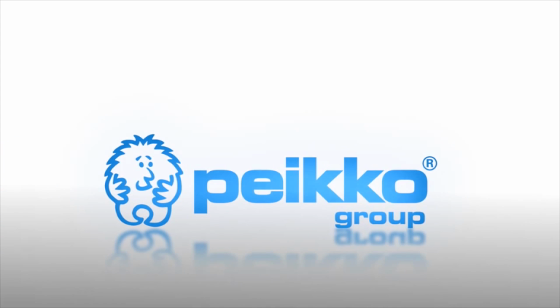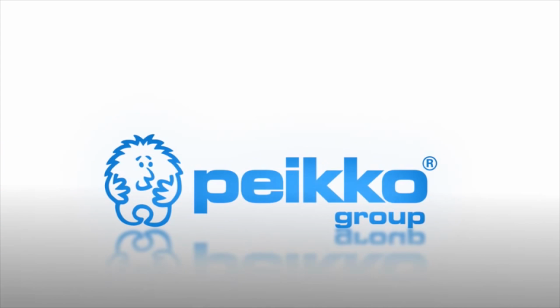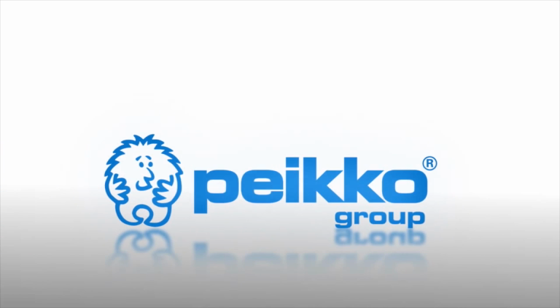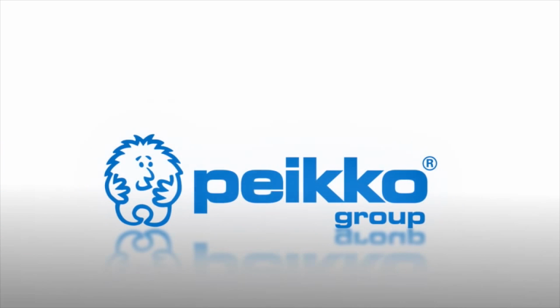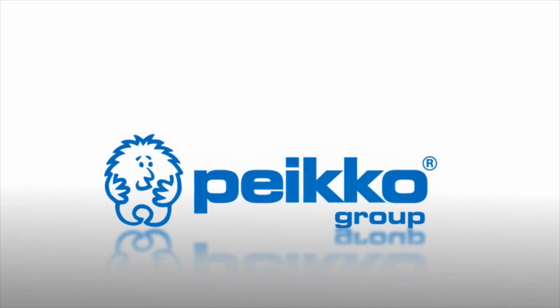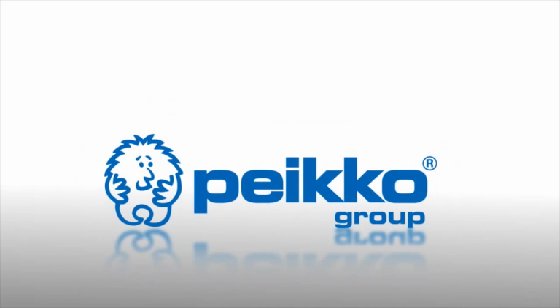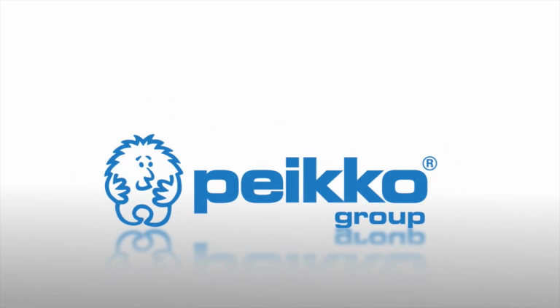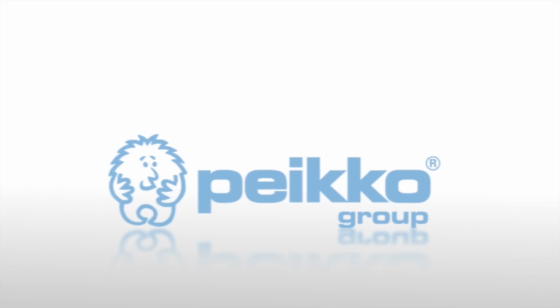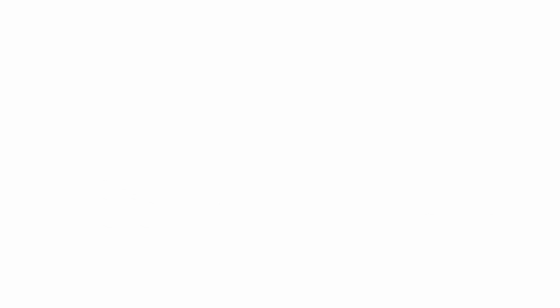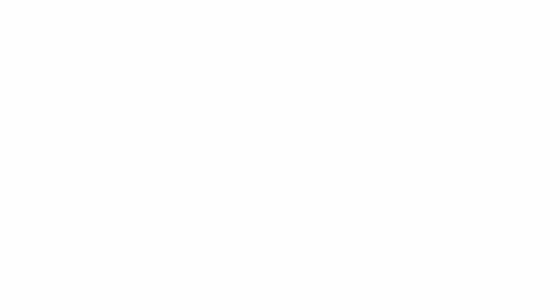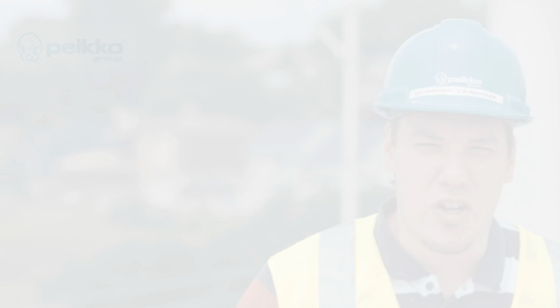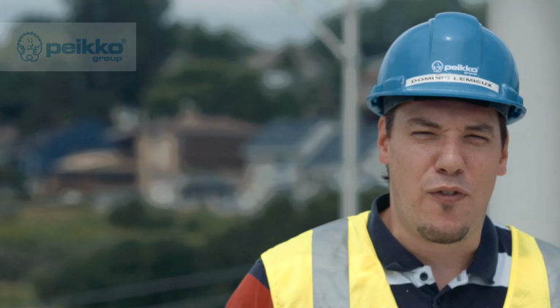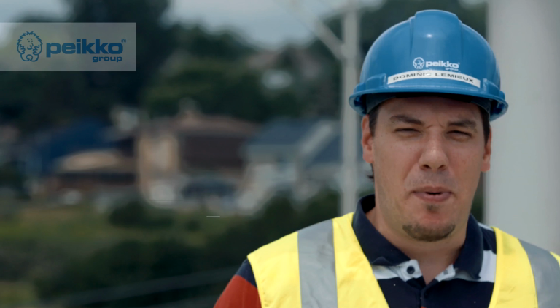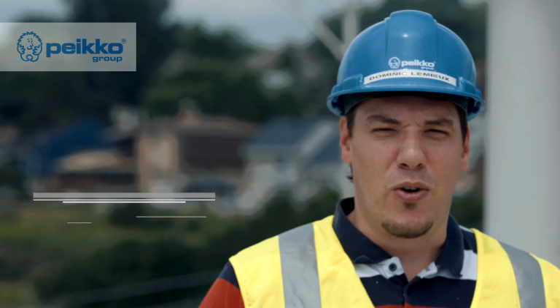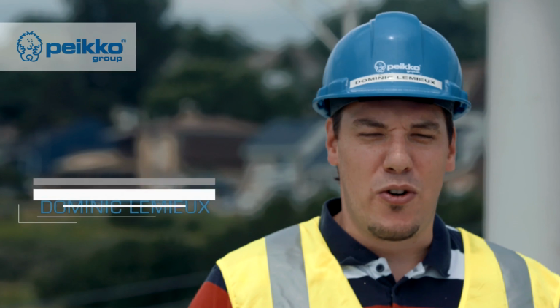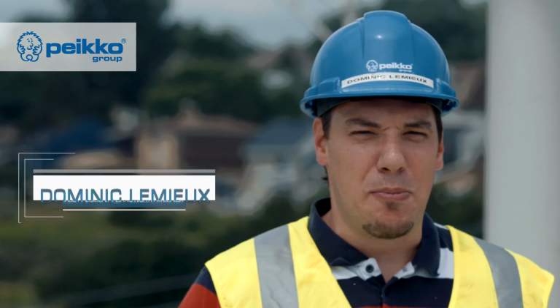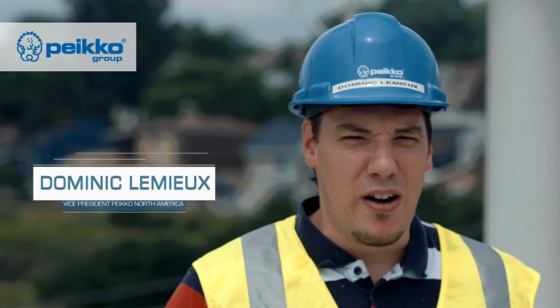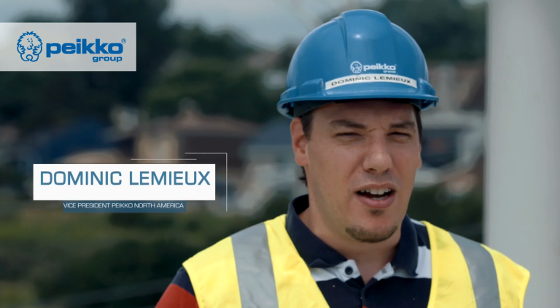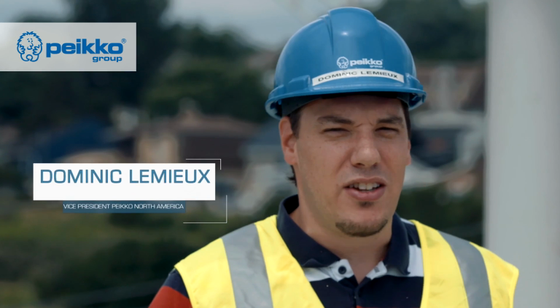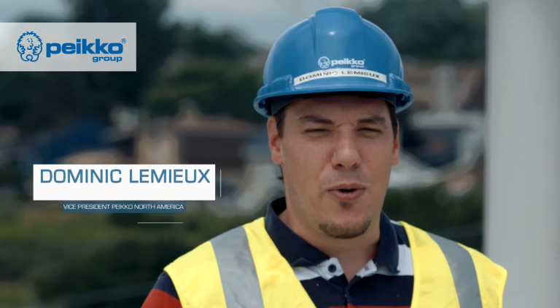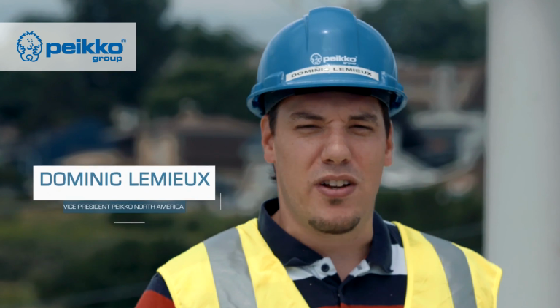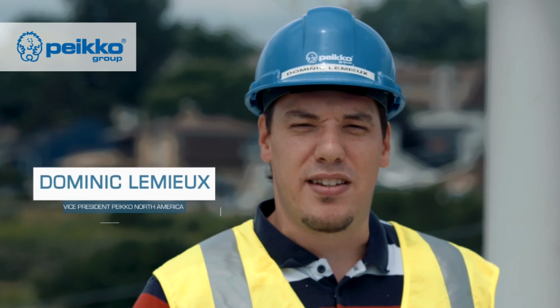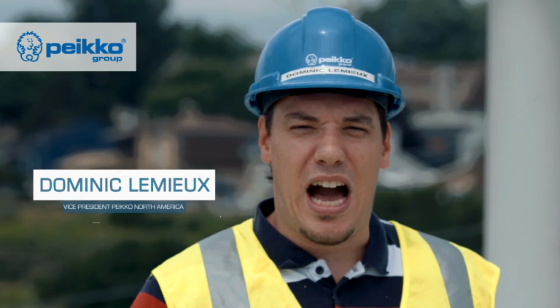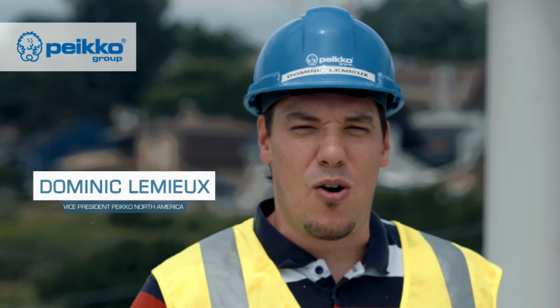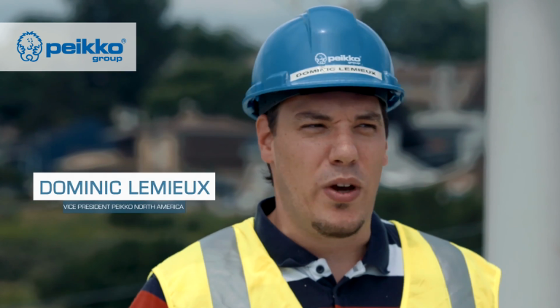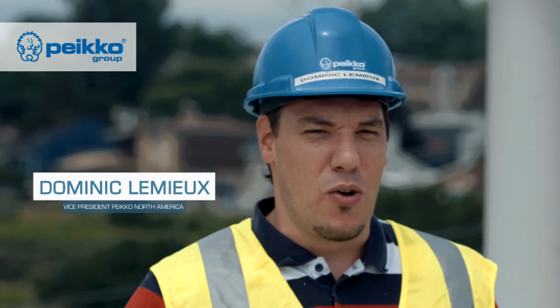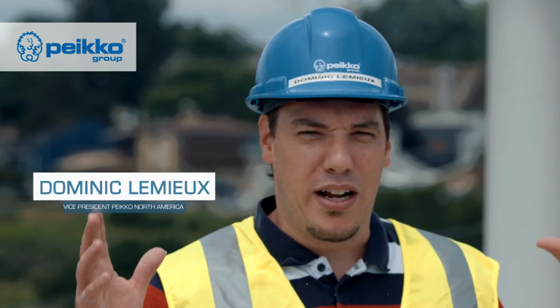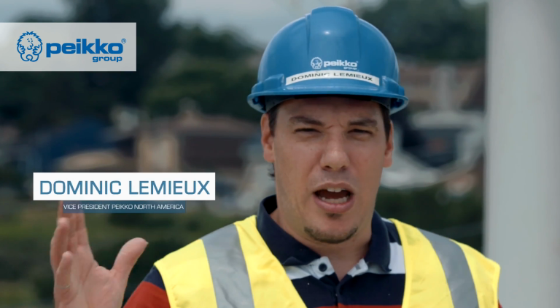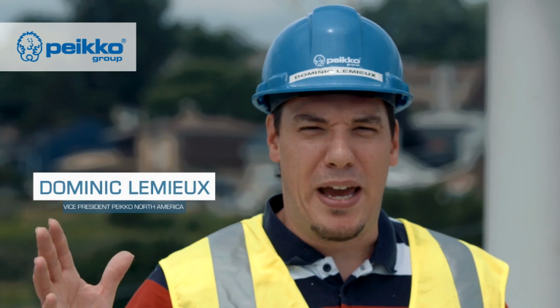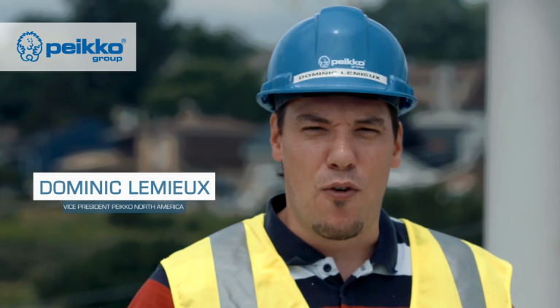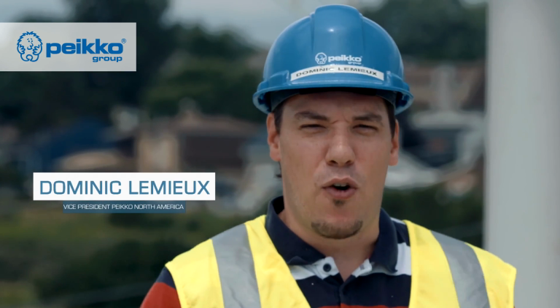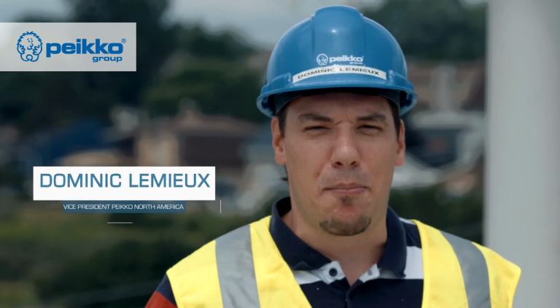Hi, my name is Dominic Lemieux. I'm Vice President for PECO North America, and today we're going to see how we can erect a PECO frame.